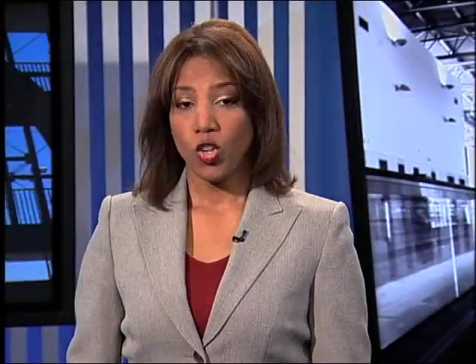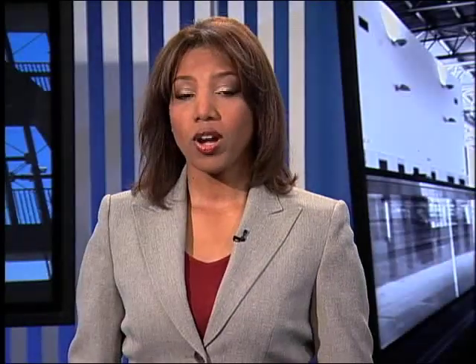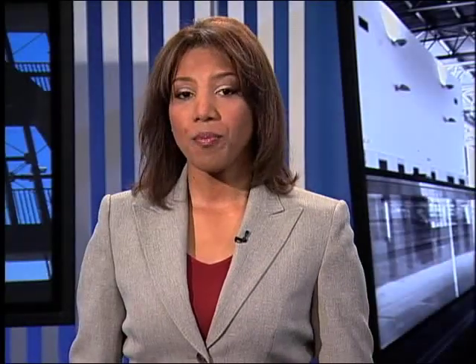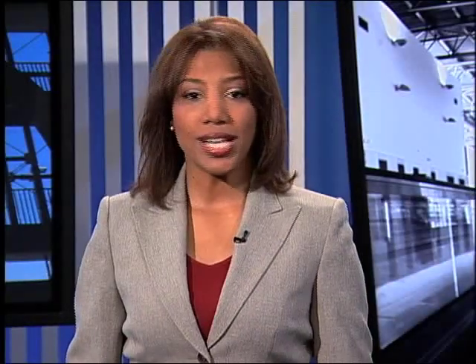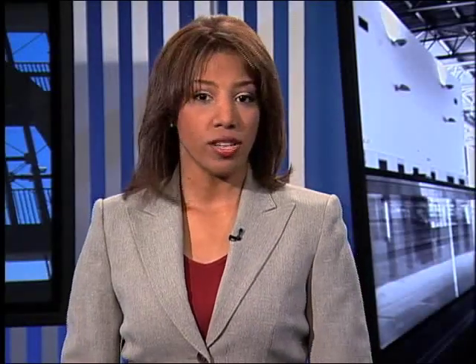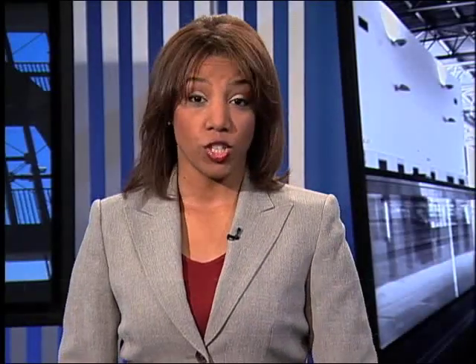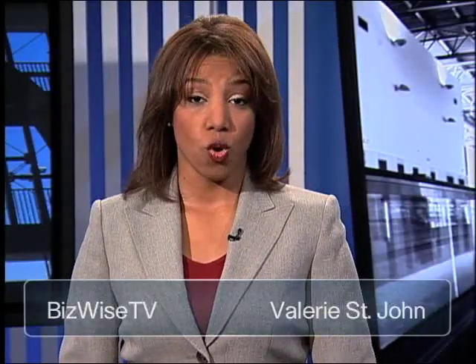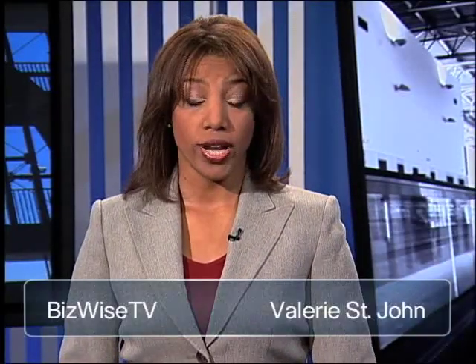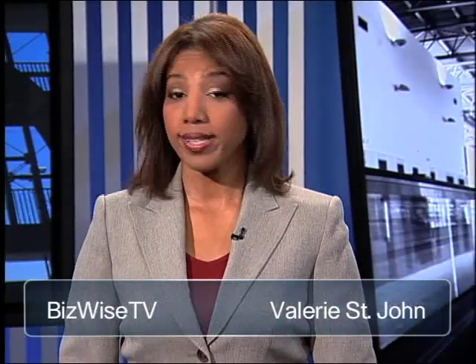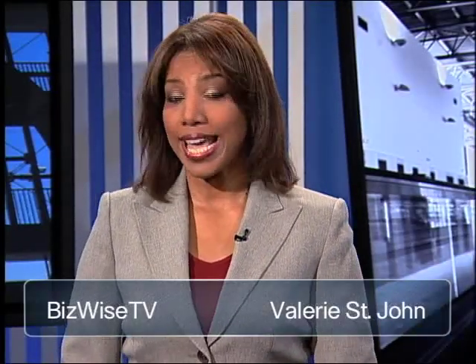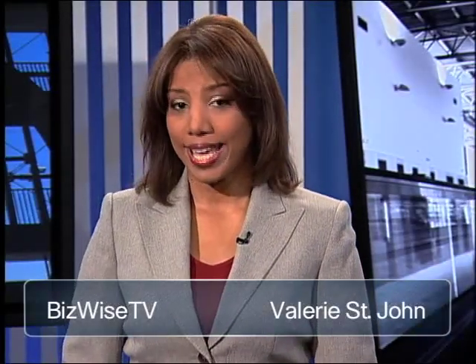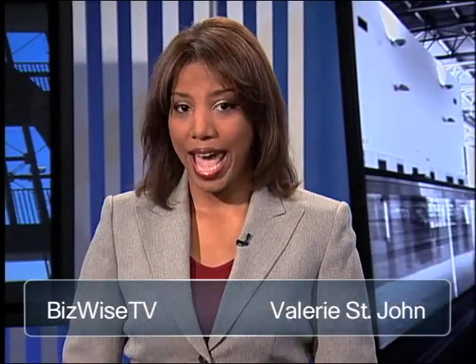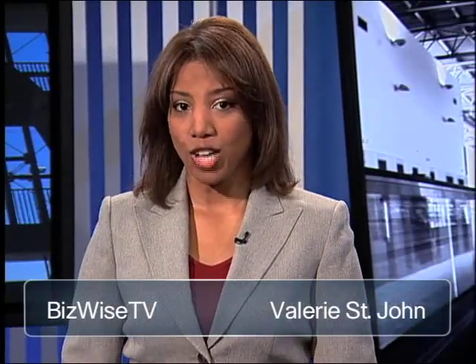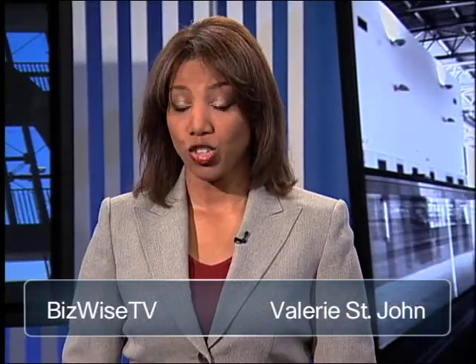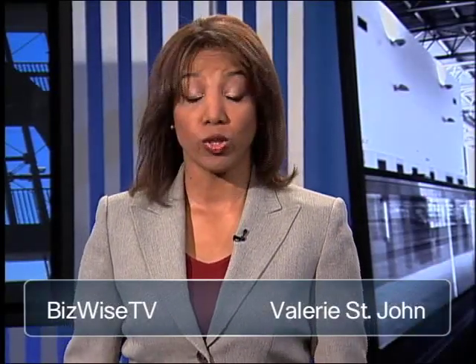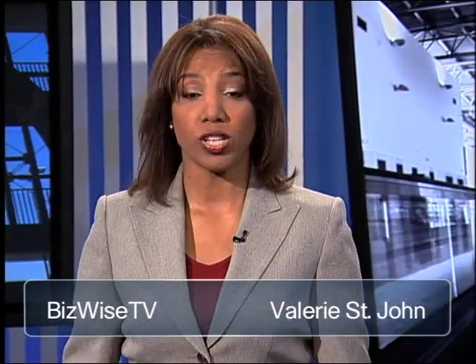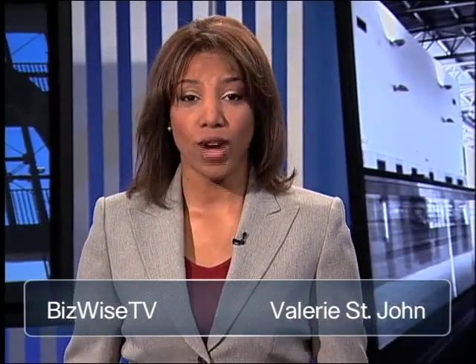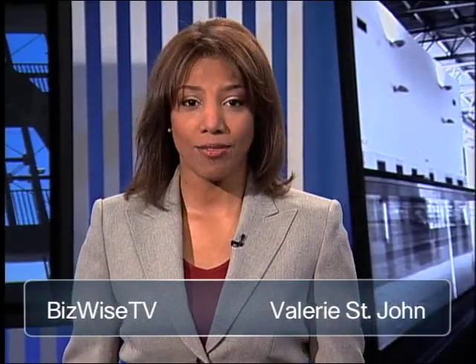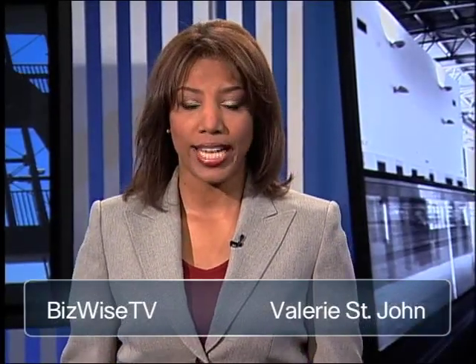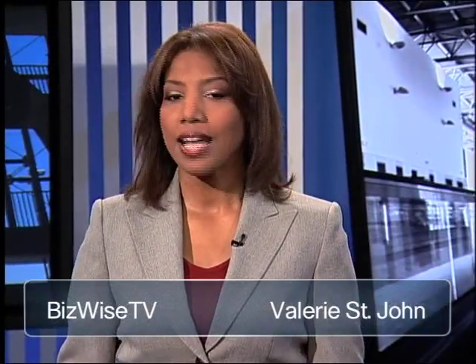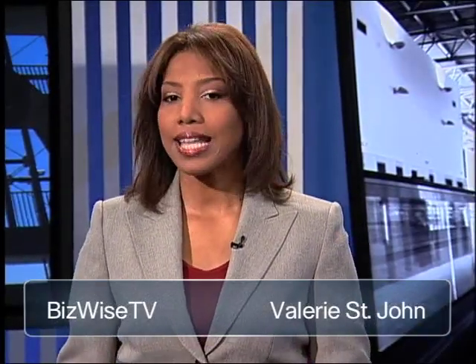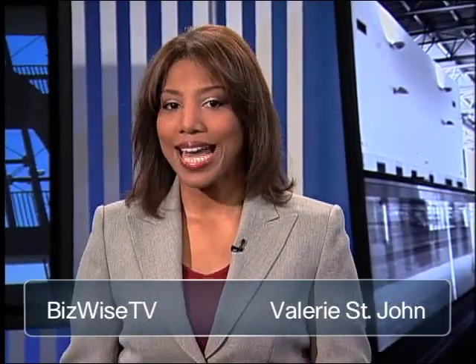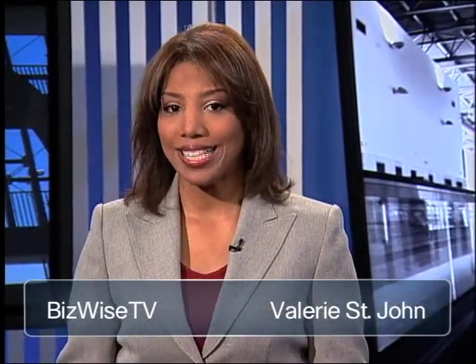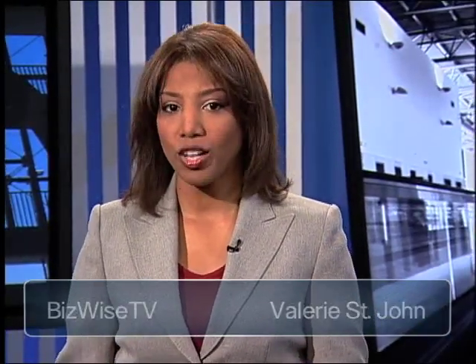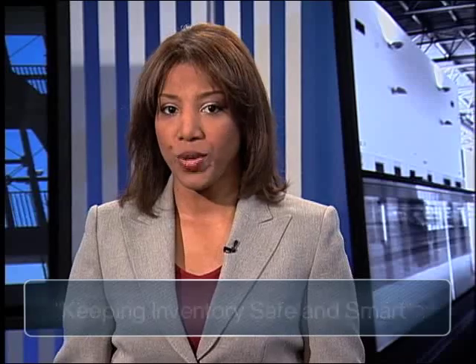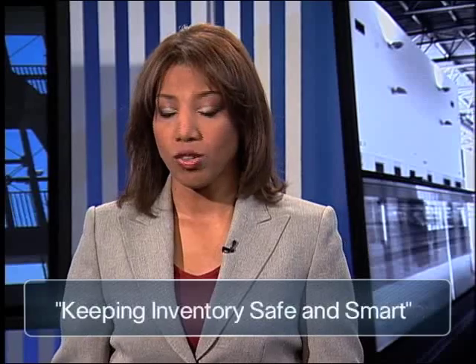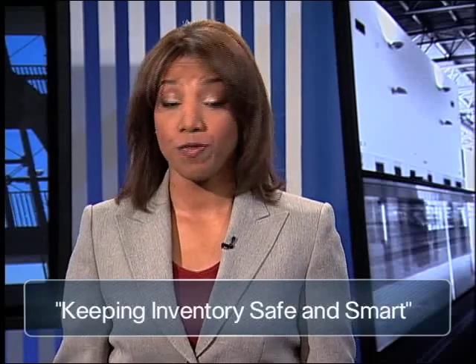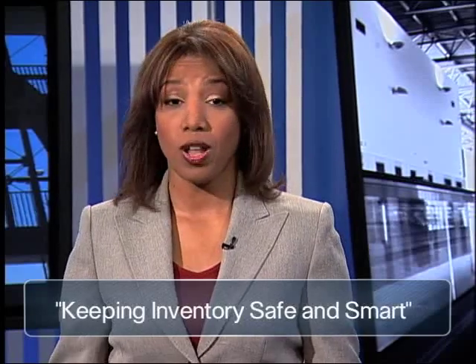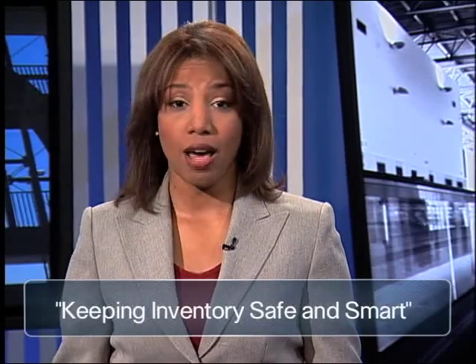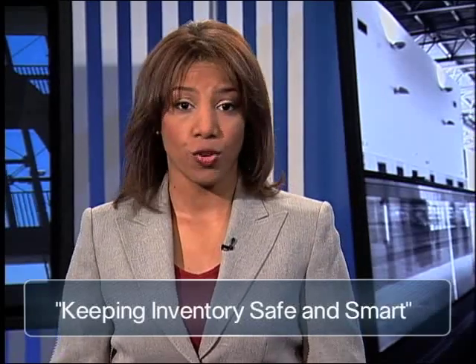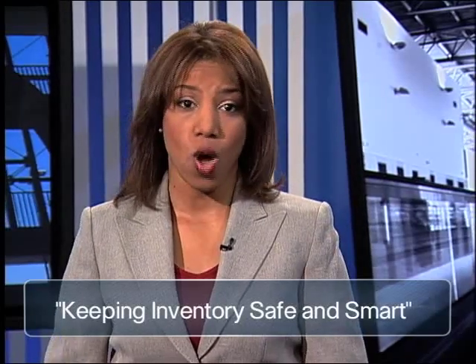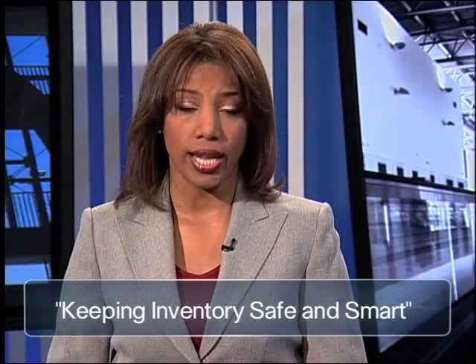Your company's inventory is like cash. Losing track of it is like letting dollar bills fall out of your wallet.